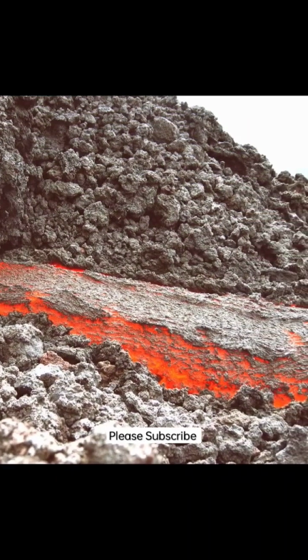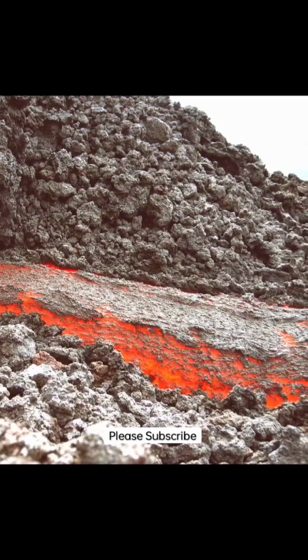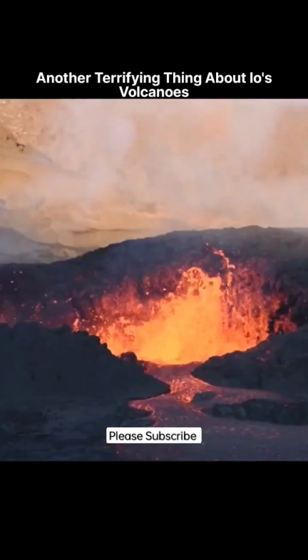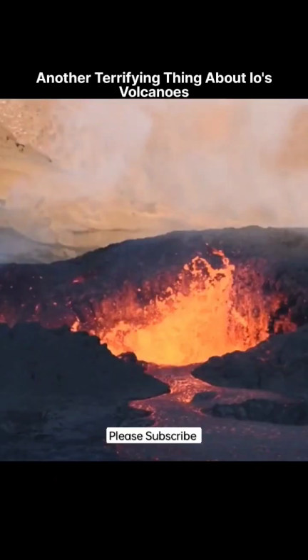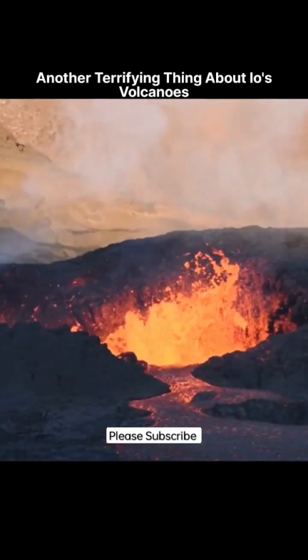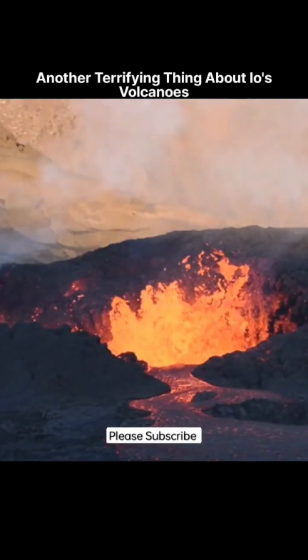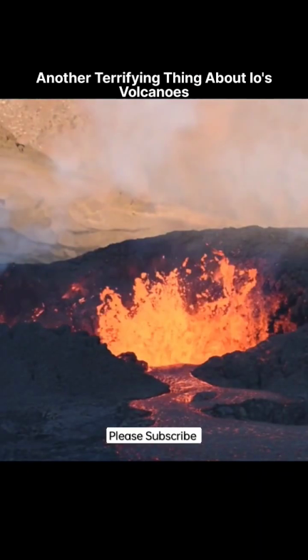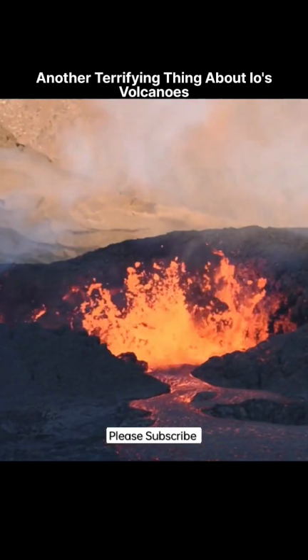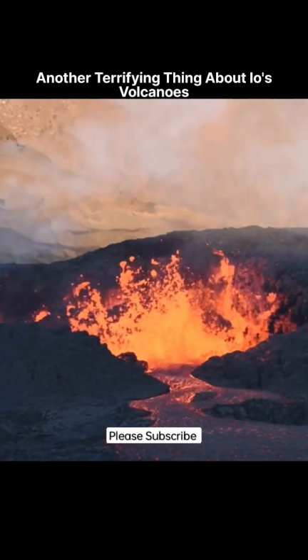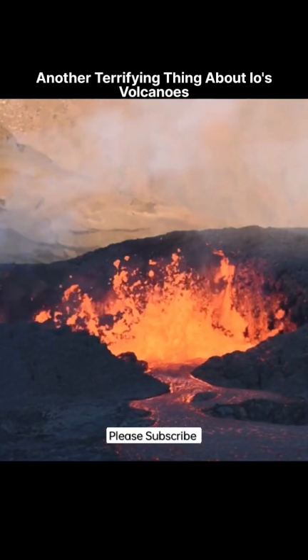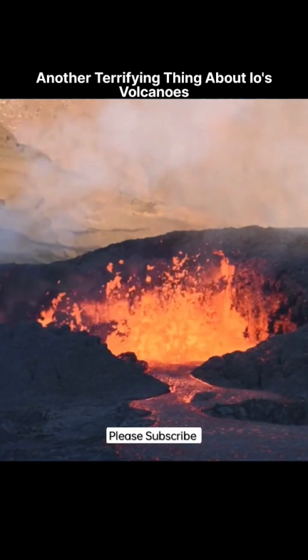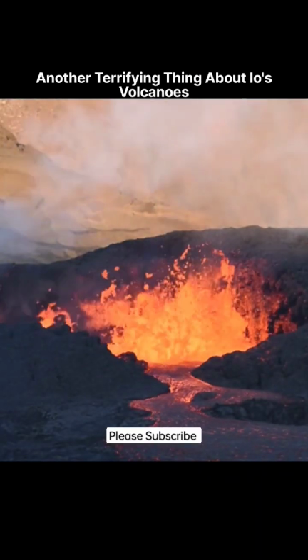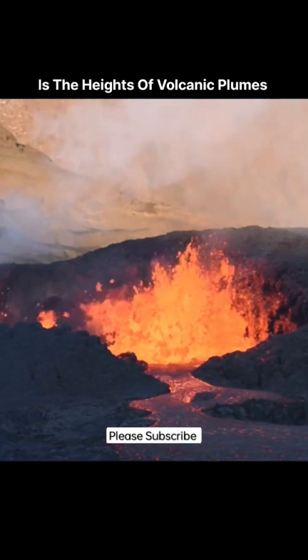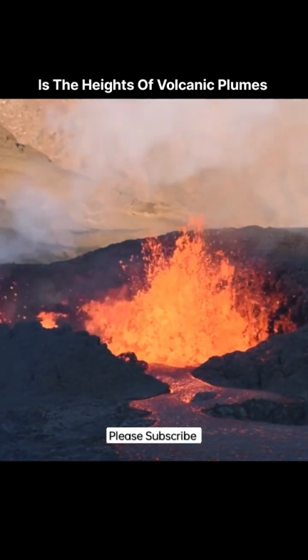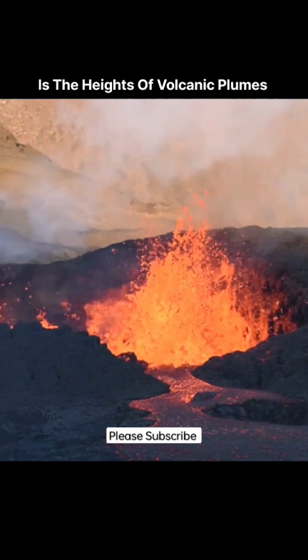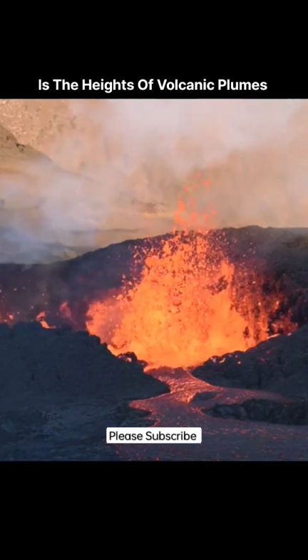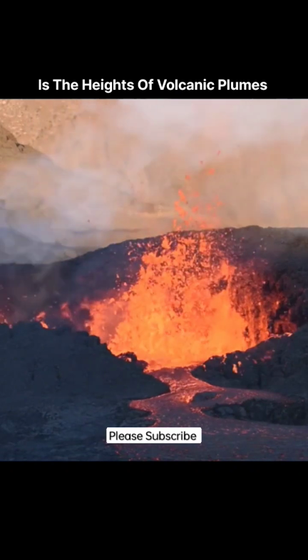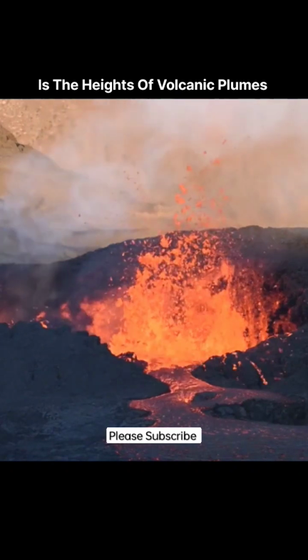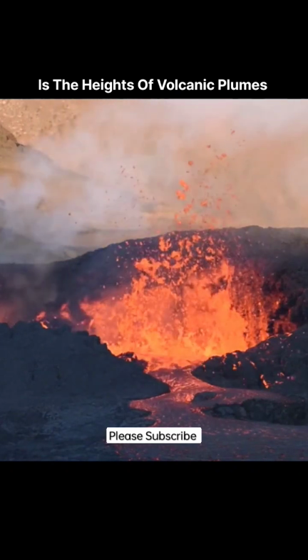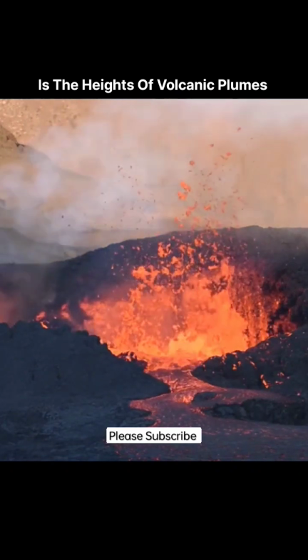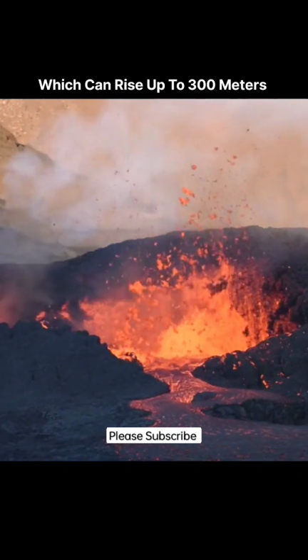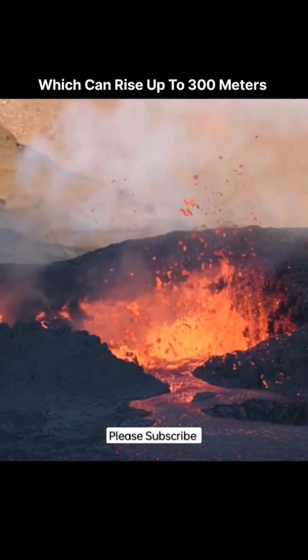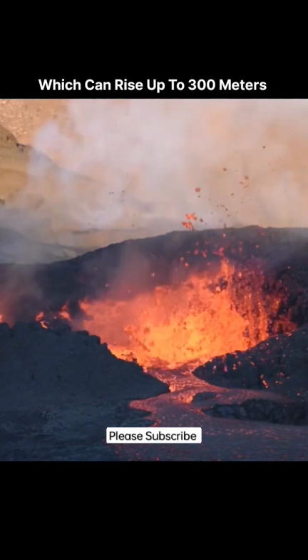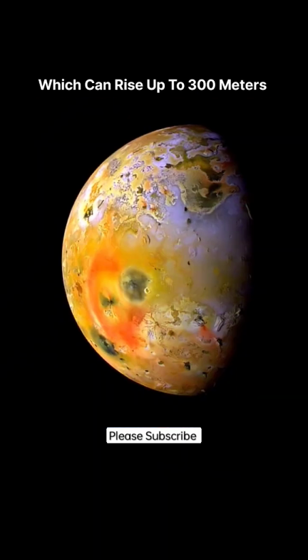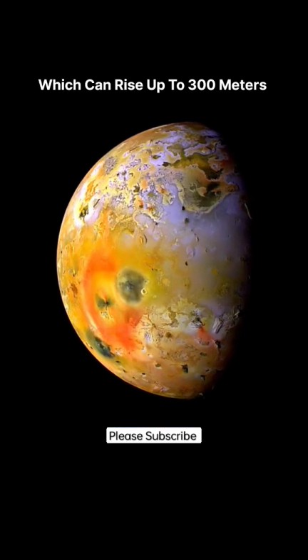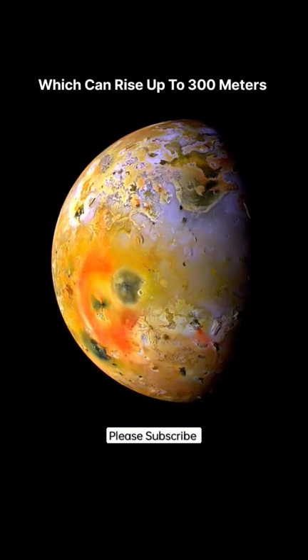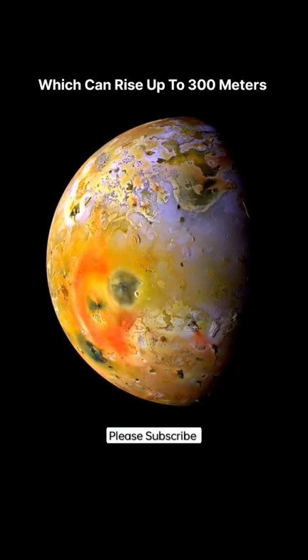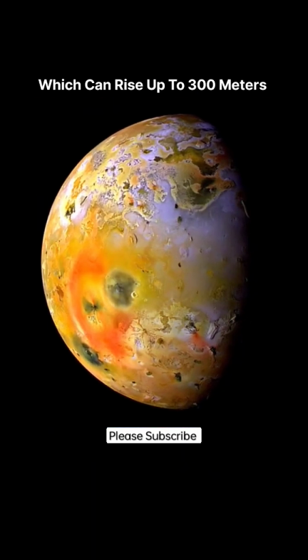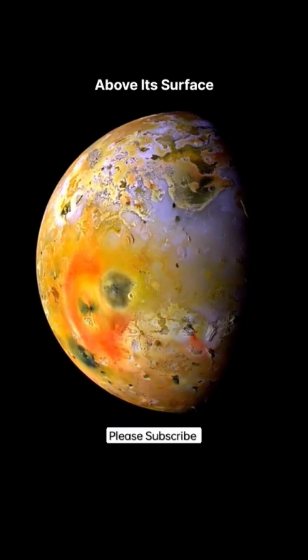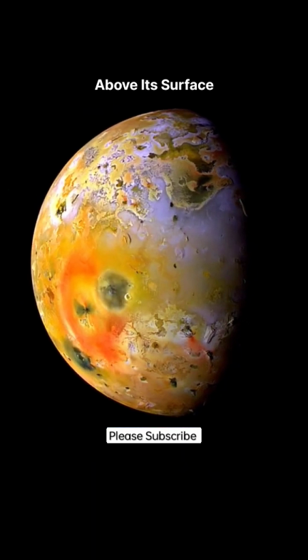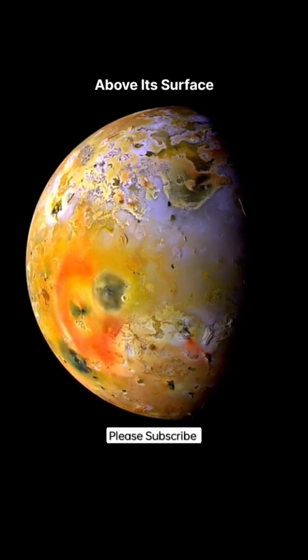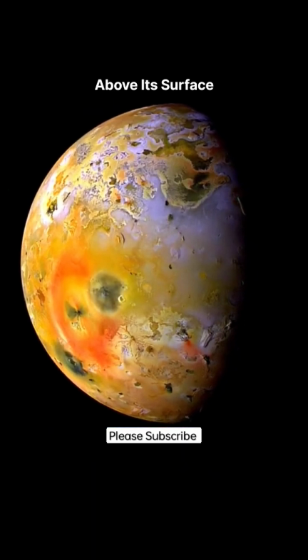Another terrifying thing about Io's volcanoes is the heights of volcanic plumes, which can rise up to 300 kilometers above its surface.